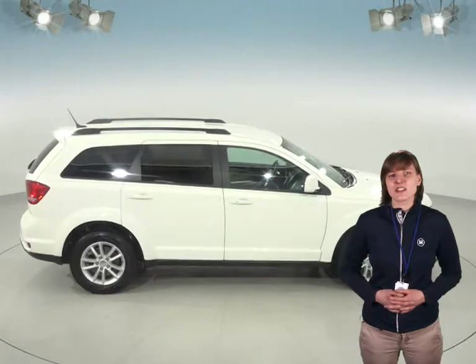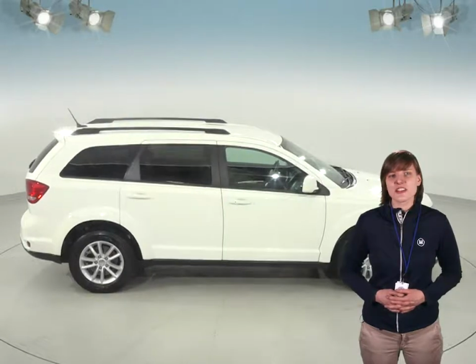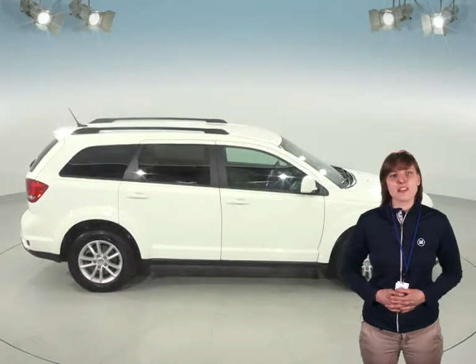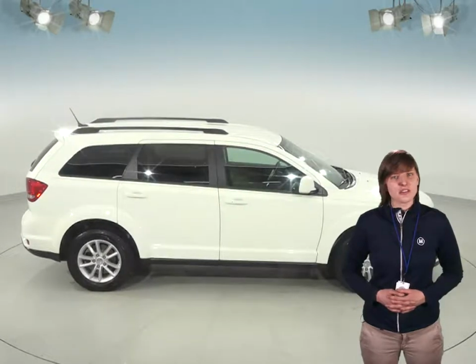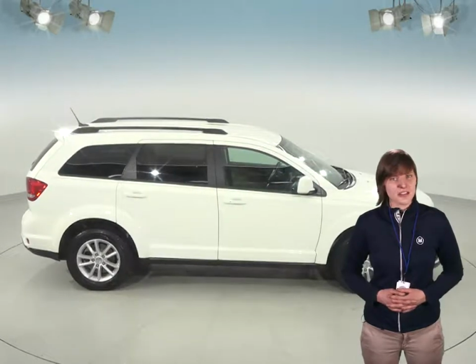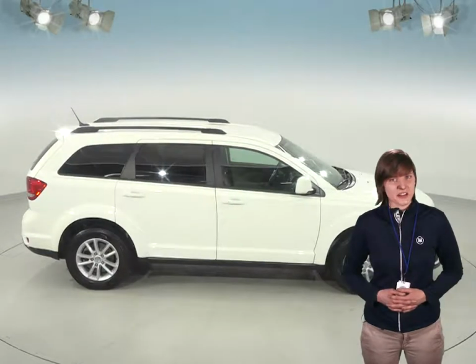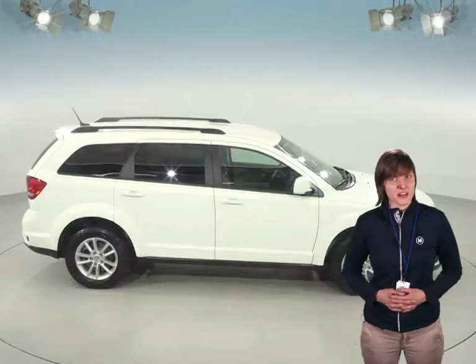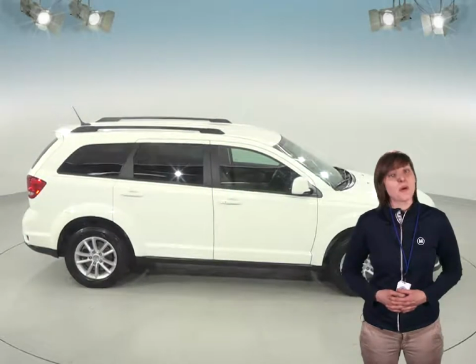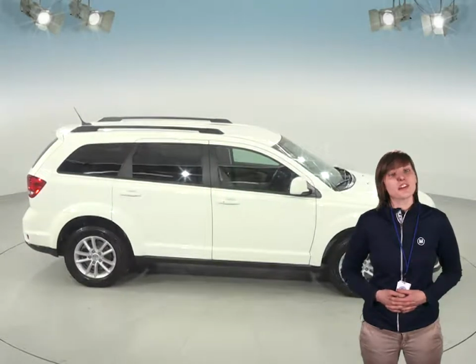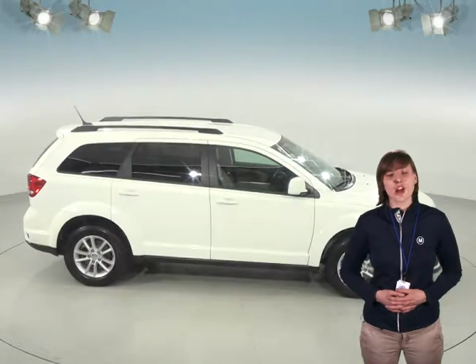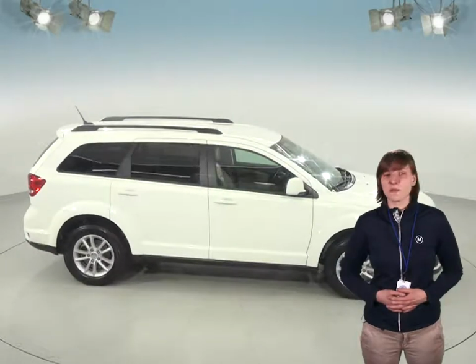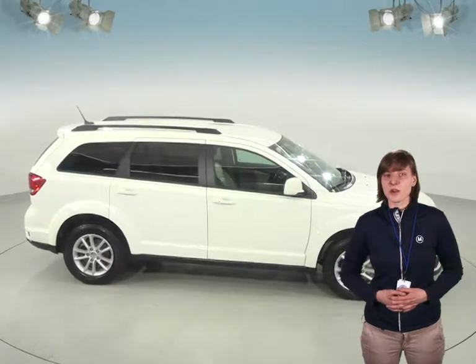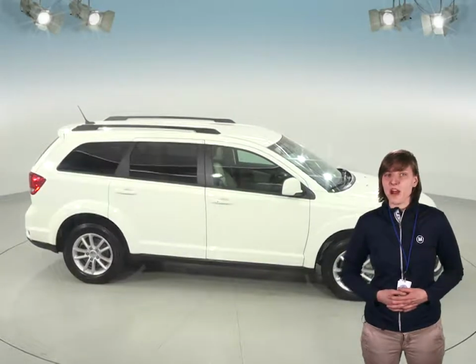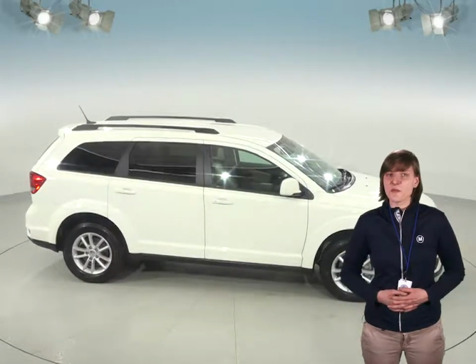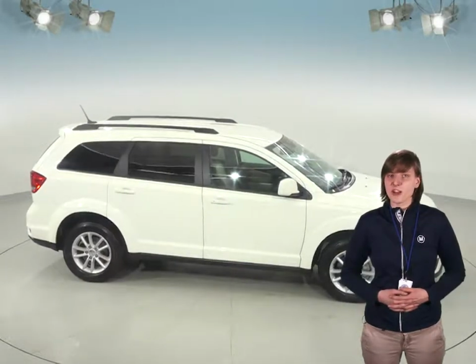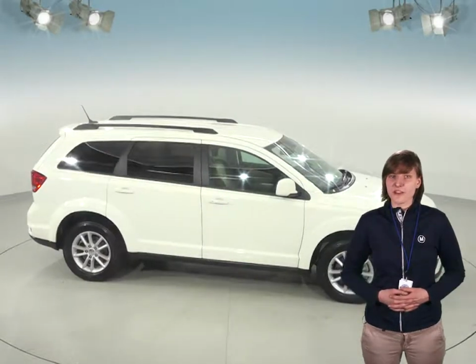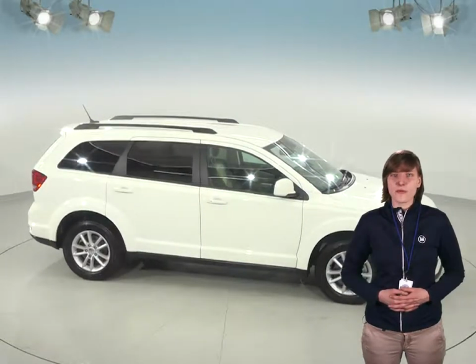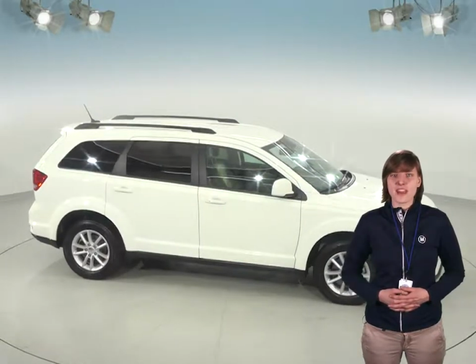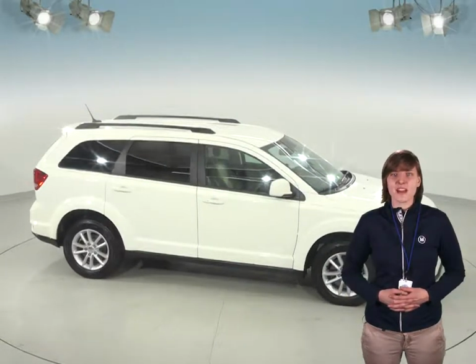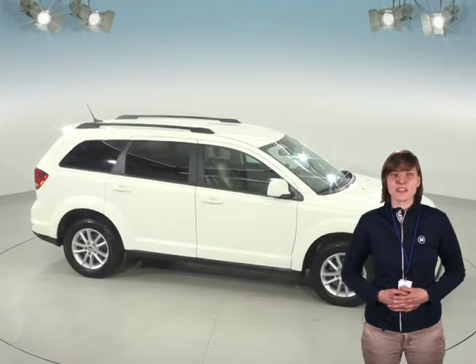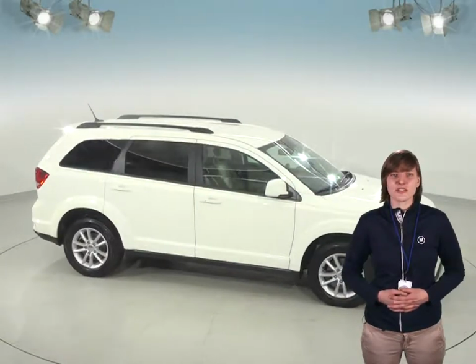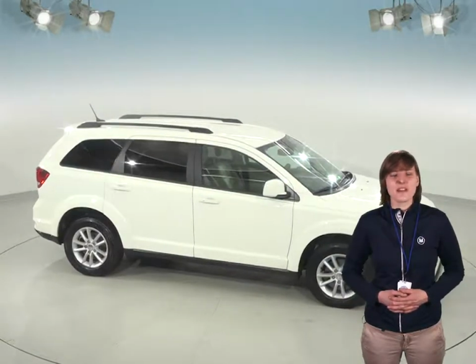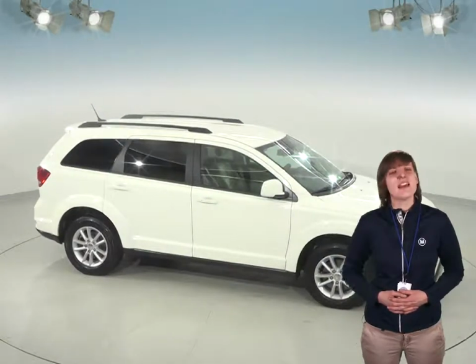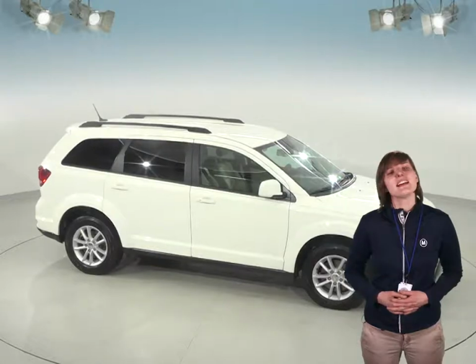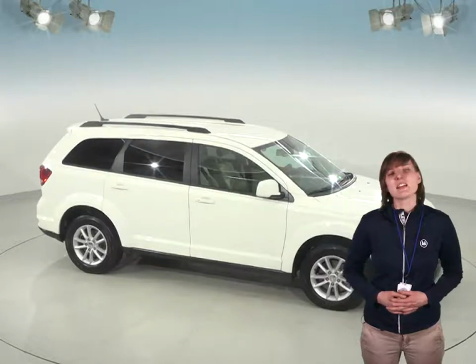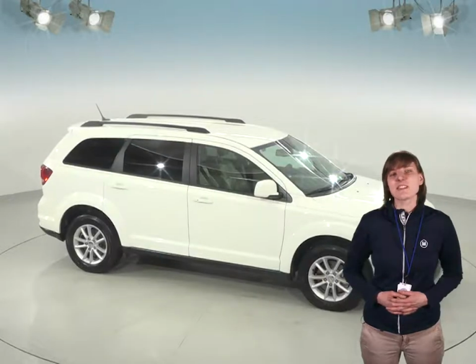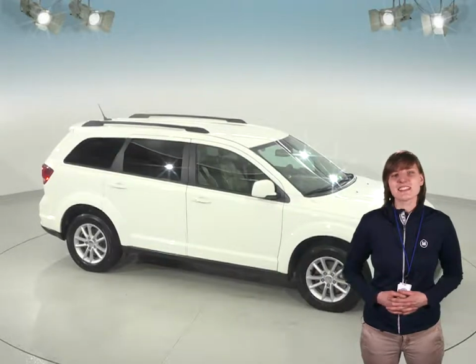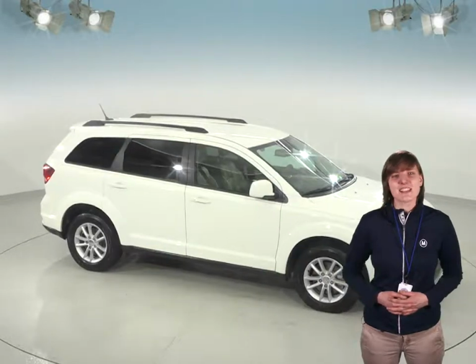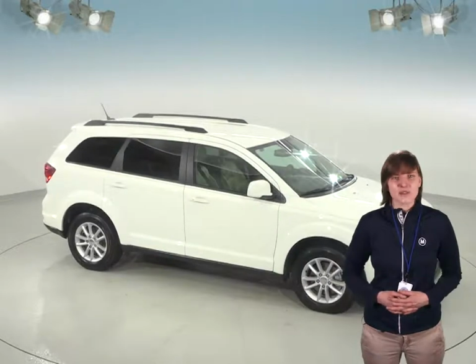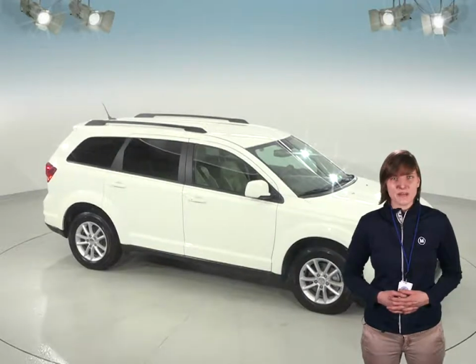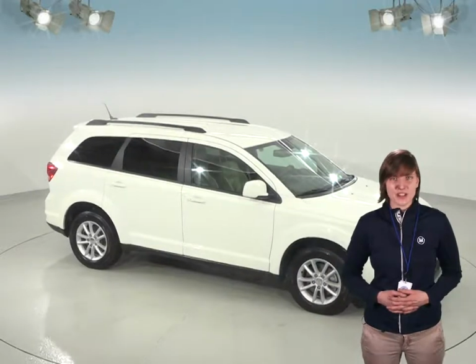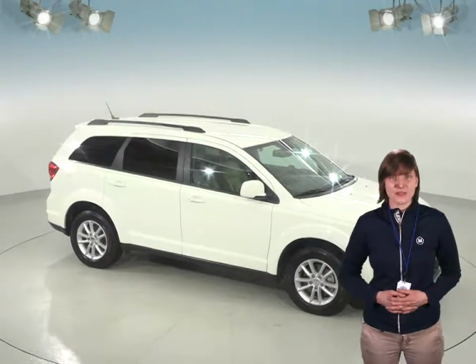If you're interested in taking this Journey out on your next adventure, then why not try it before you buy it with our free 48-hour test drive and see if this is the SUV for you.